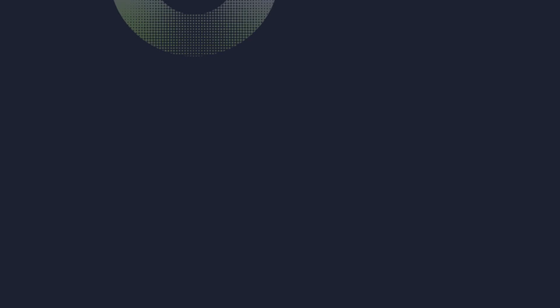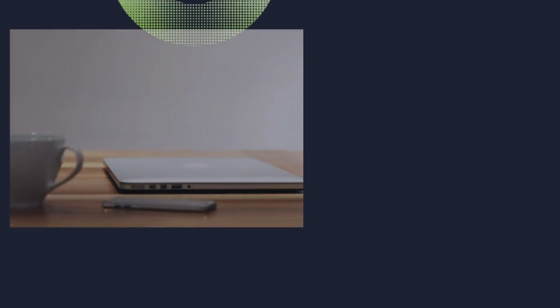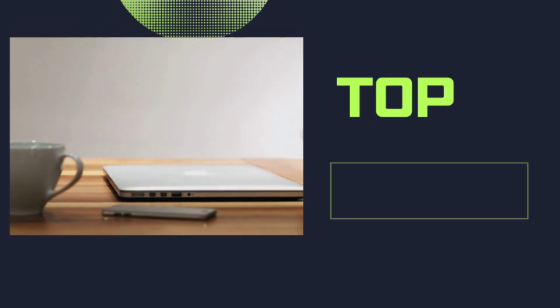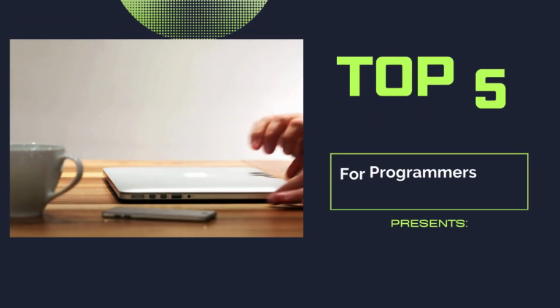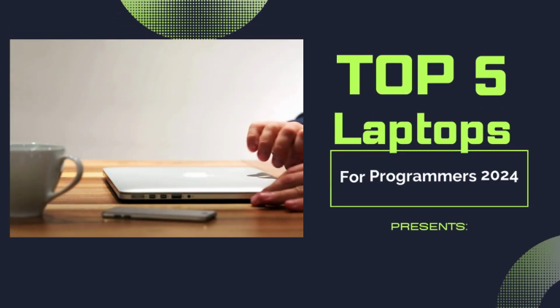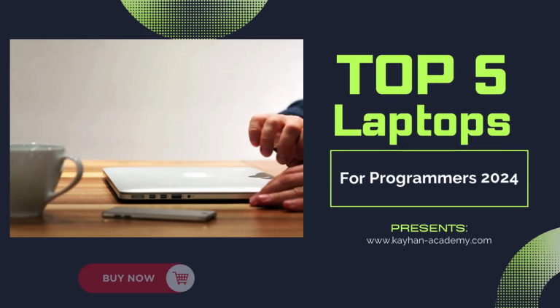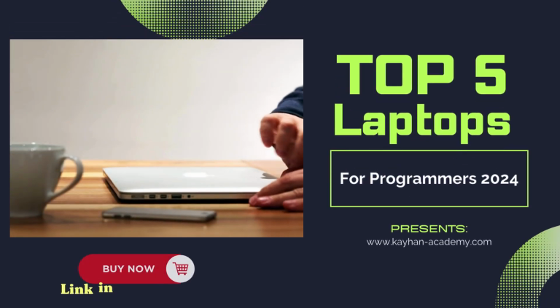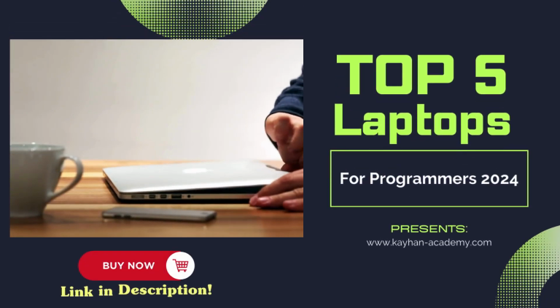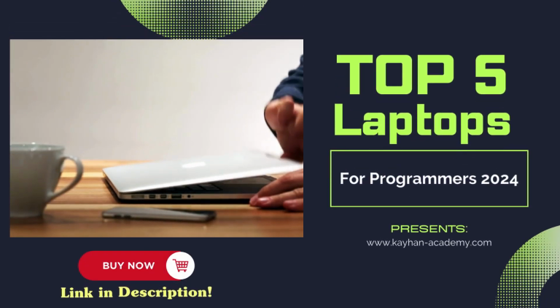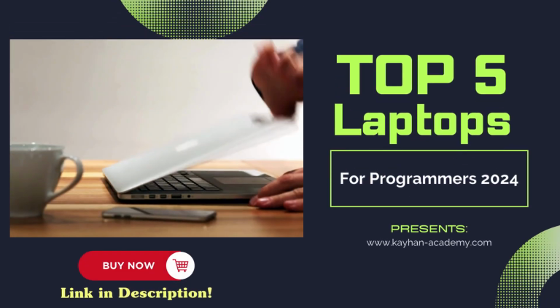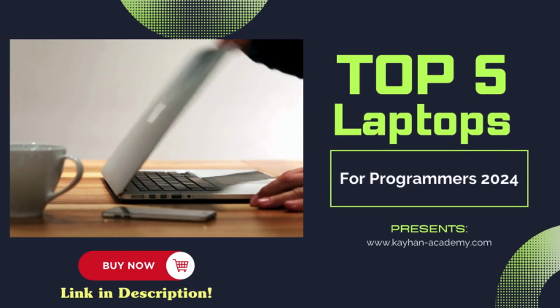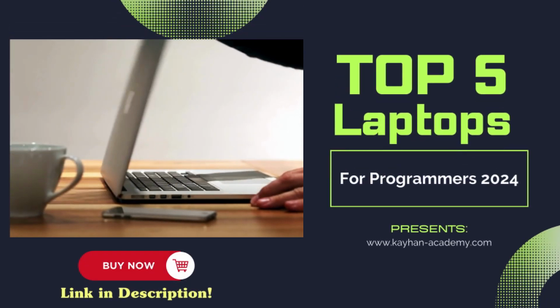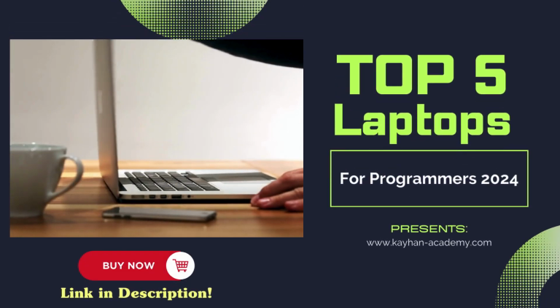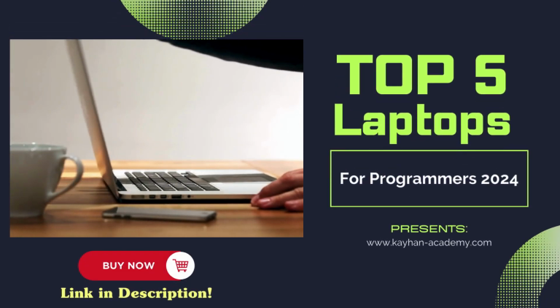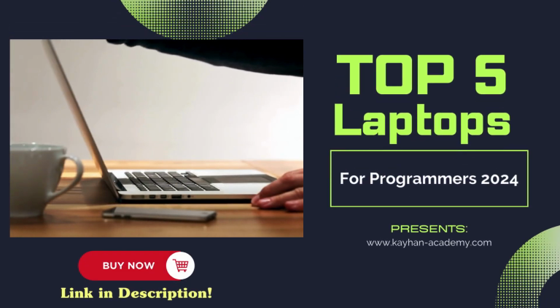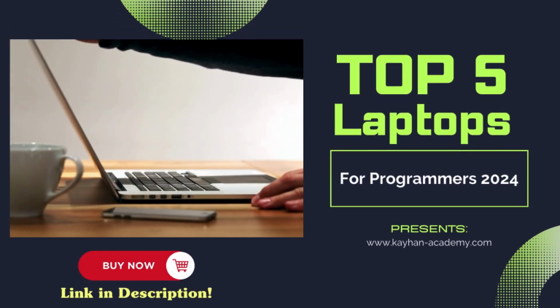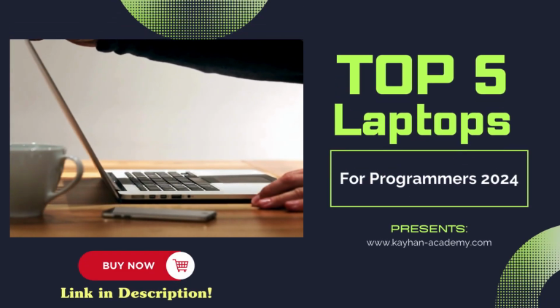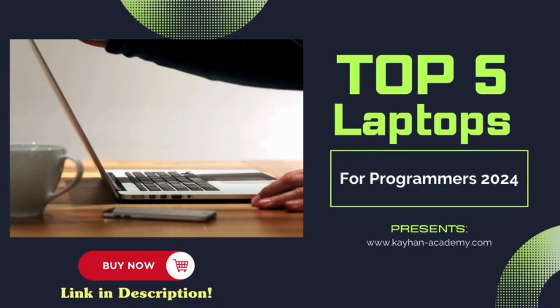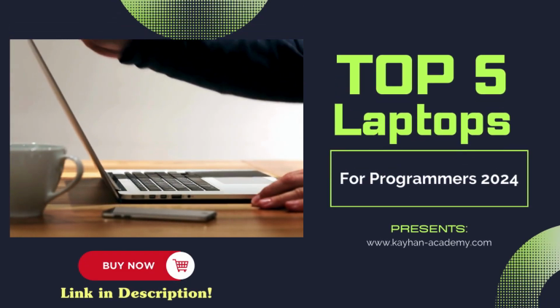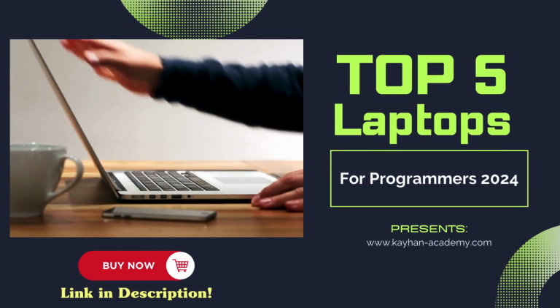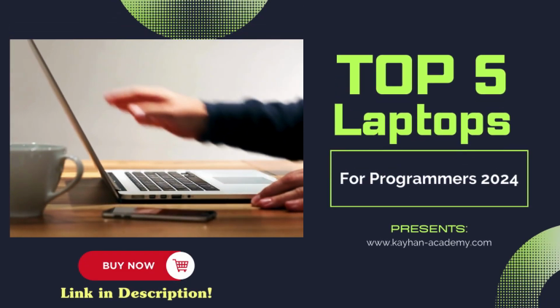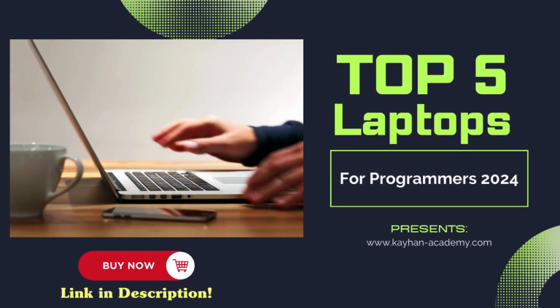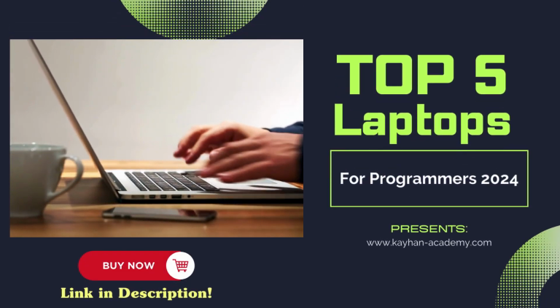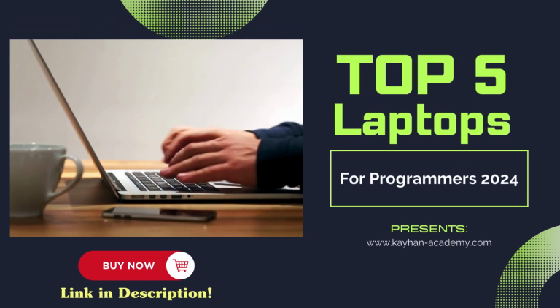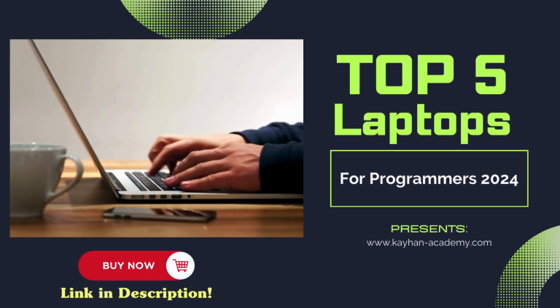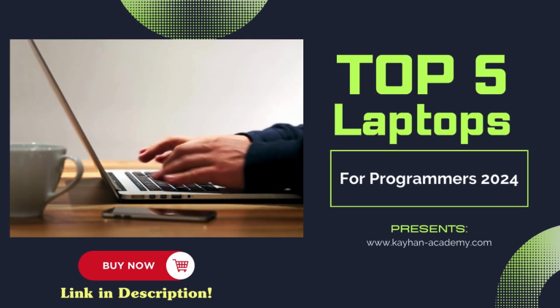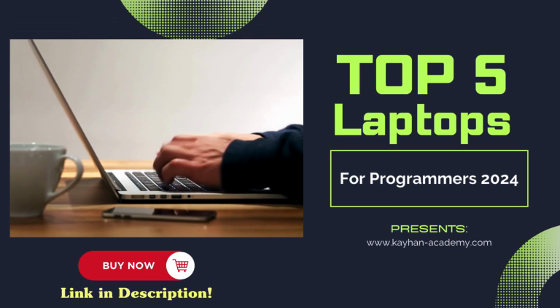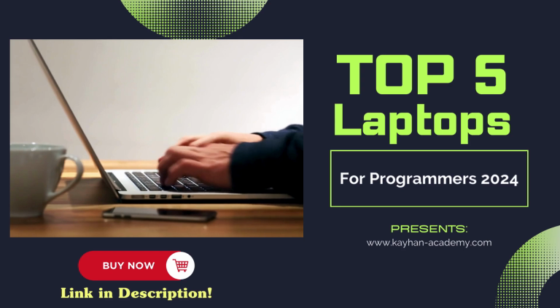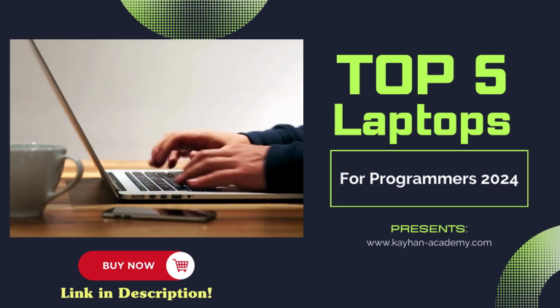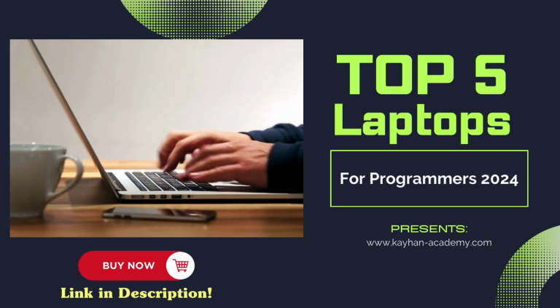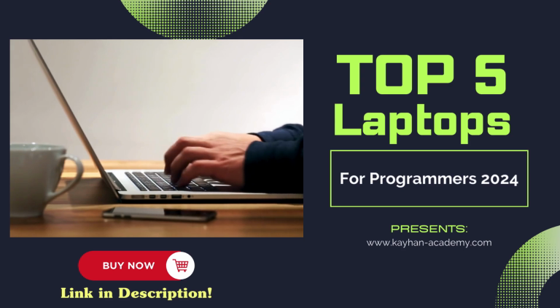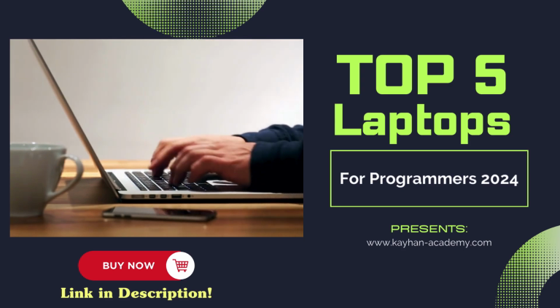Hello everyone! In this video, we are going to talk about 5 top laptops for programming.